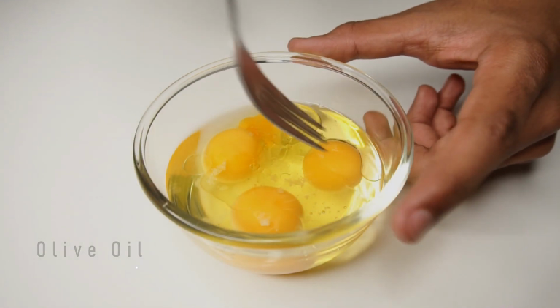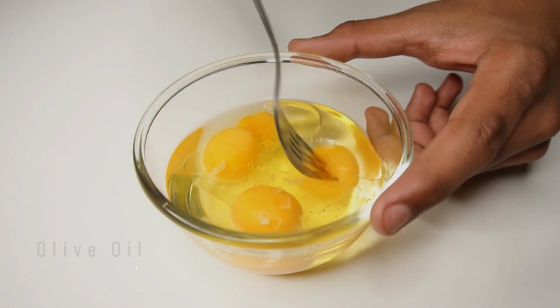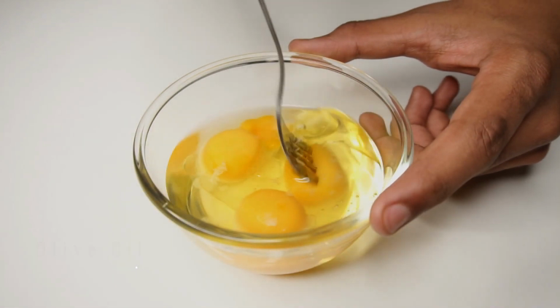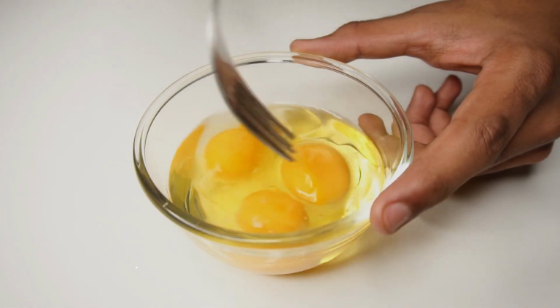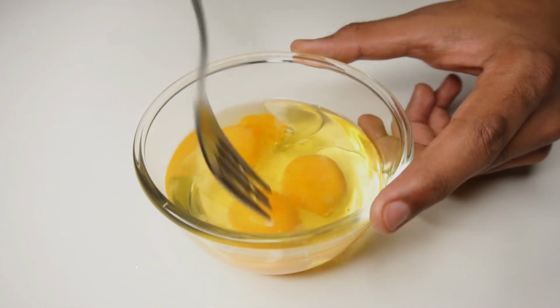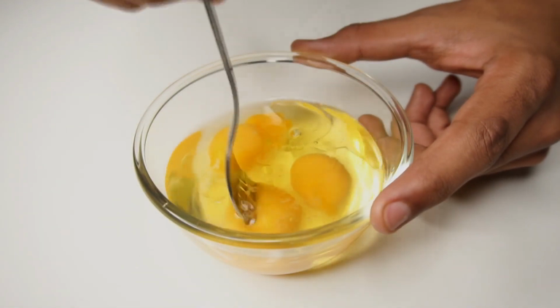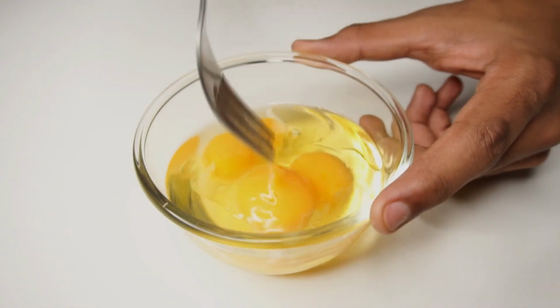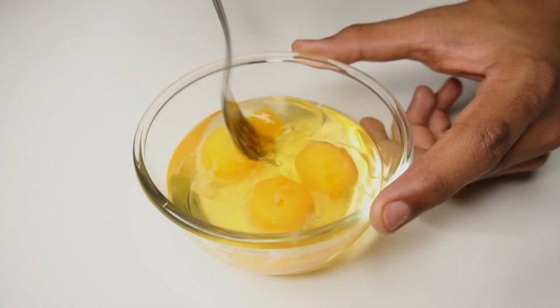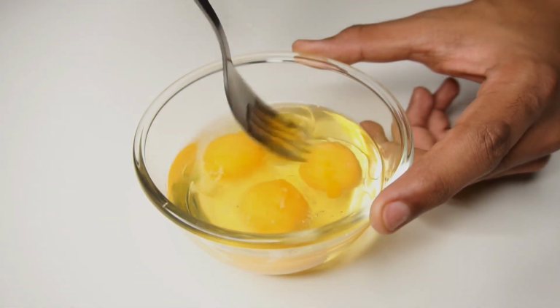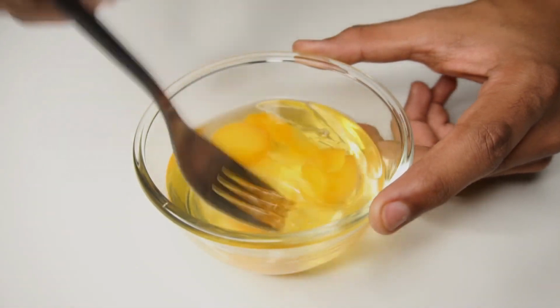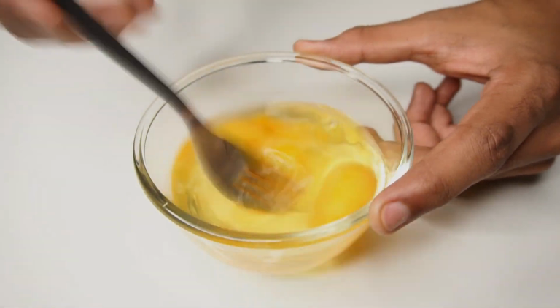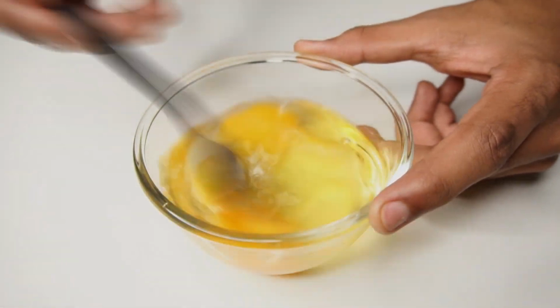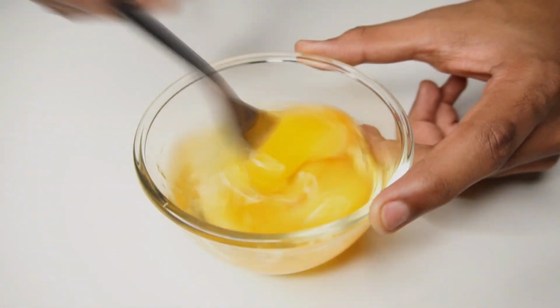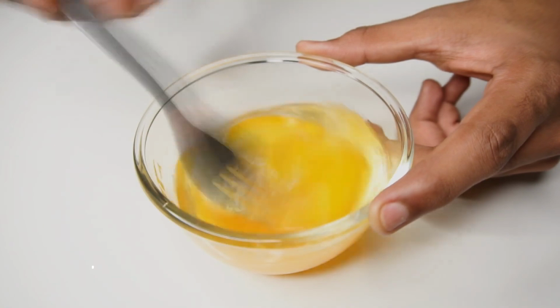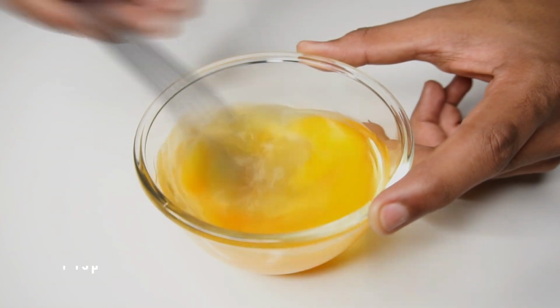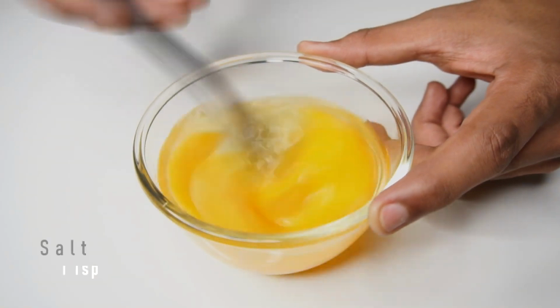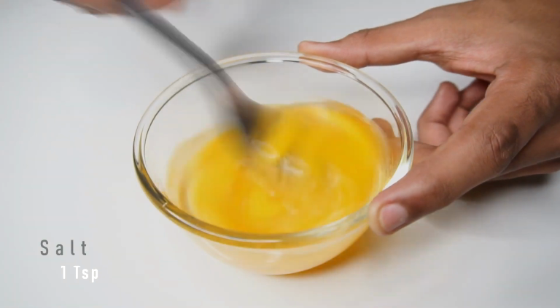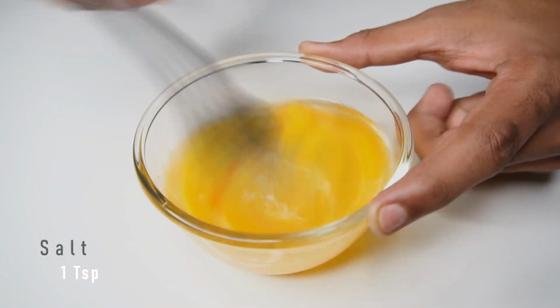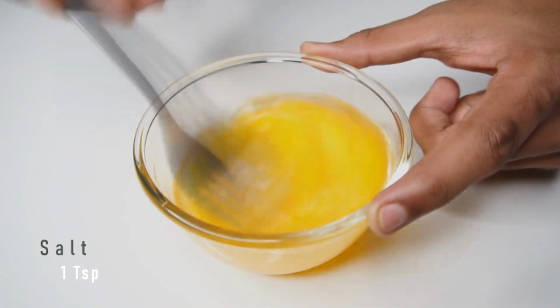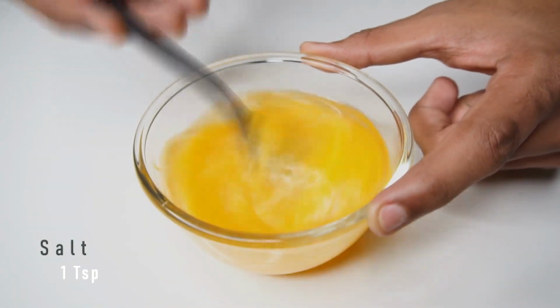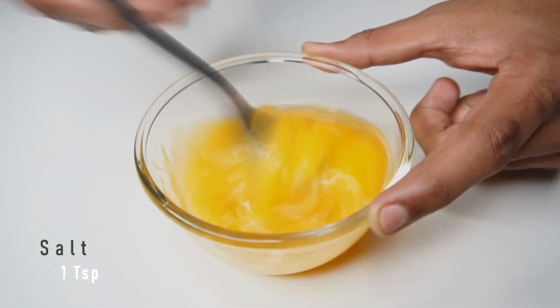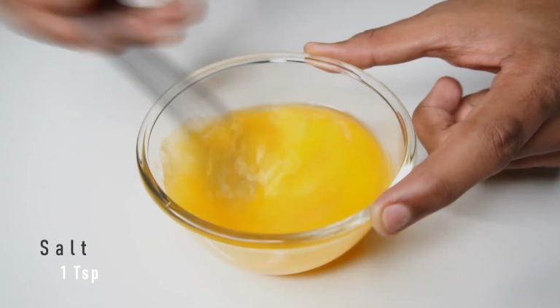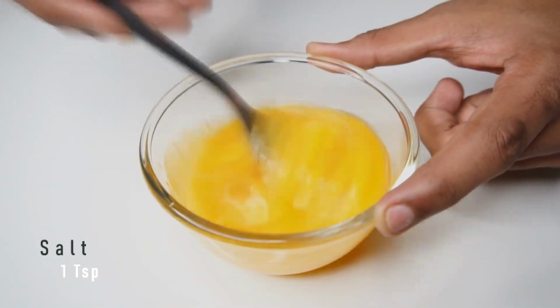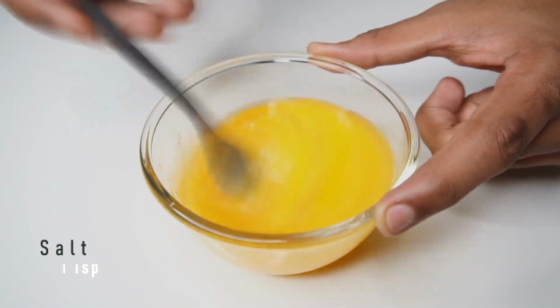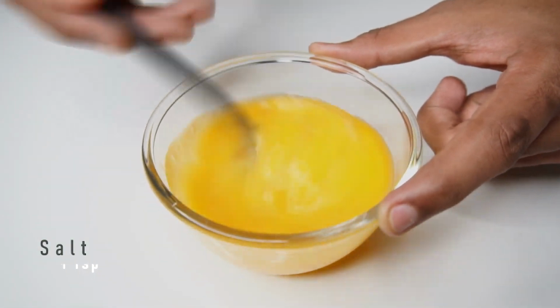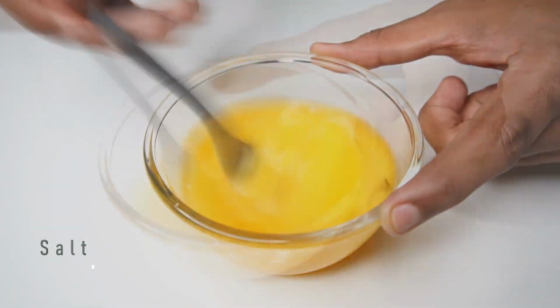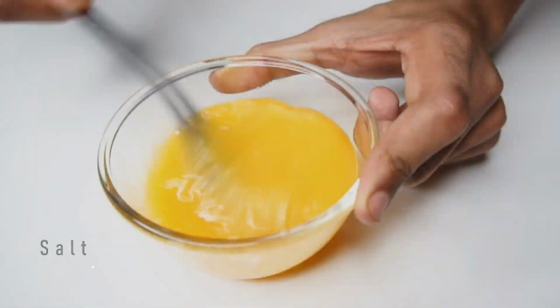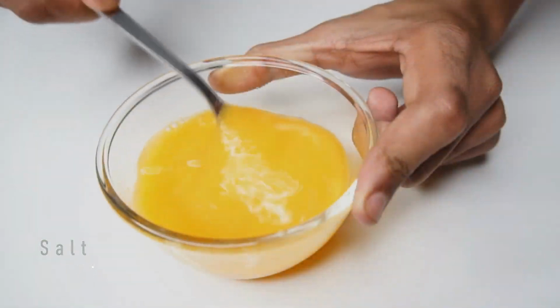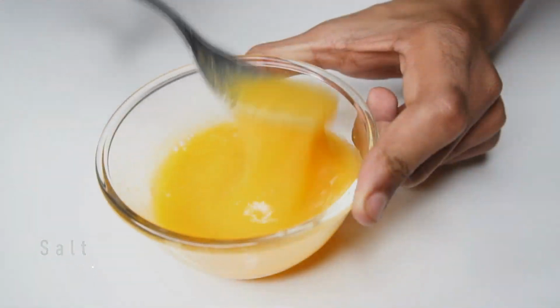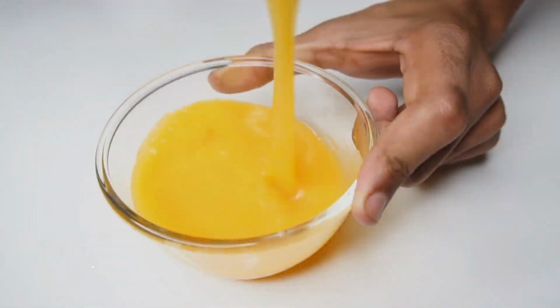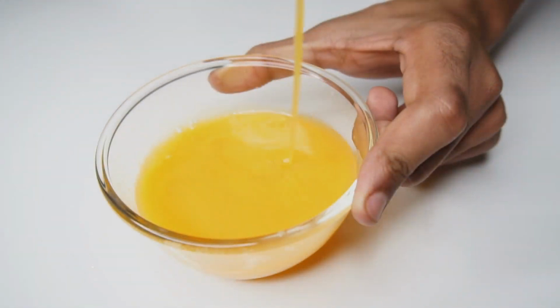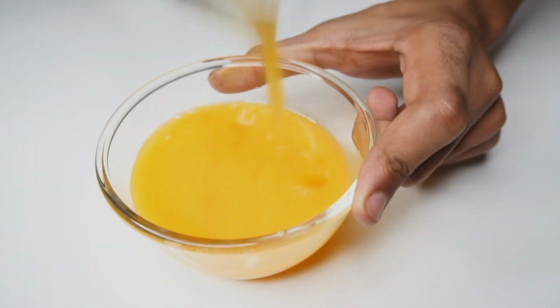Start by adding olive oil and salt in a bowl that contains three eggs and whisk until everything is well incorporated.